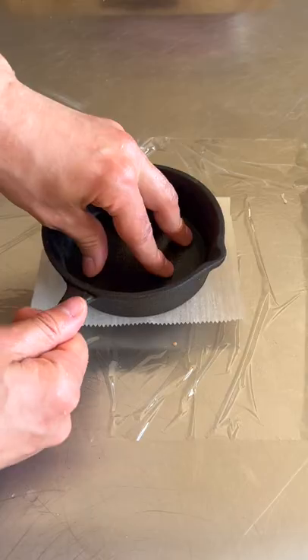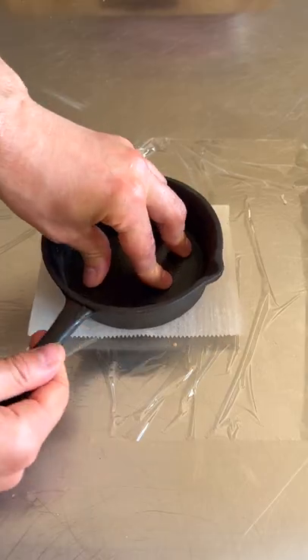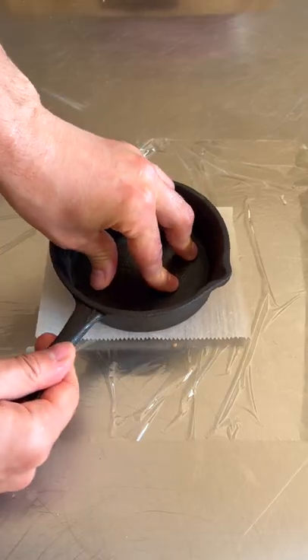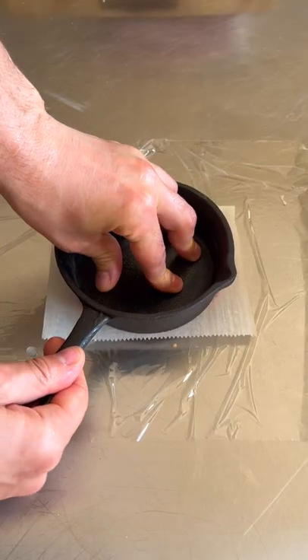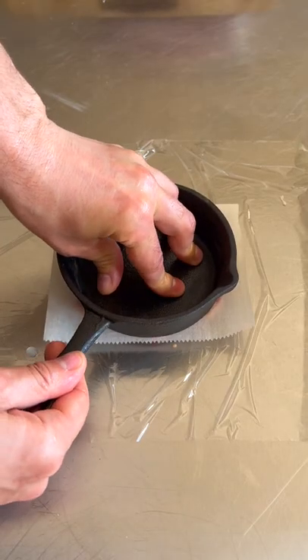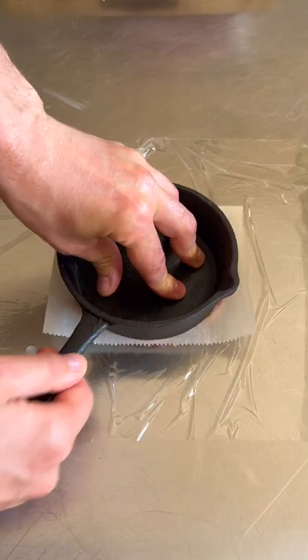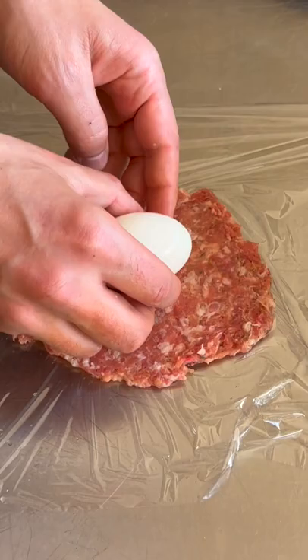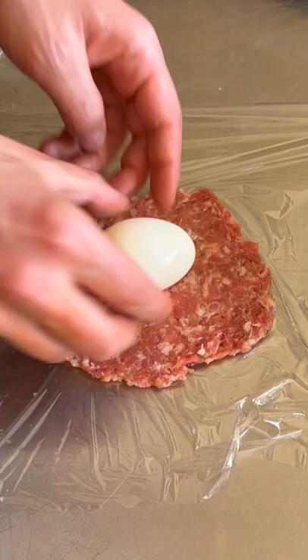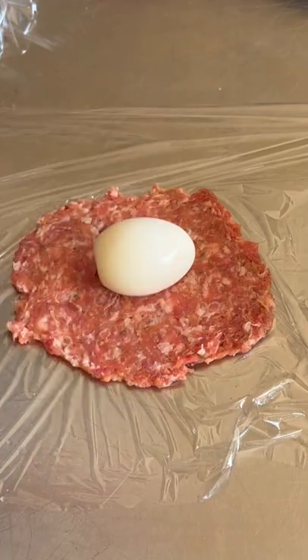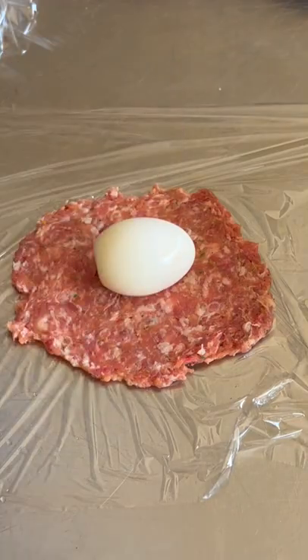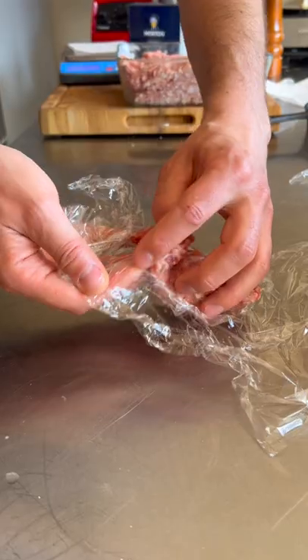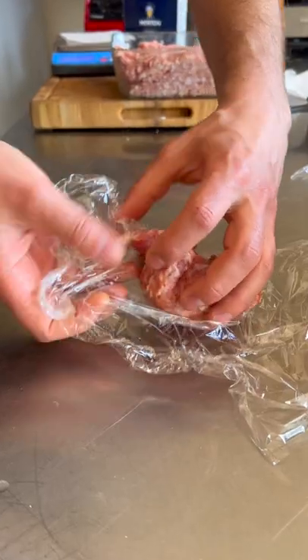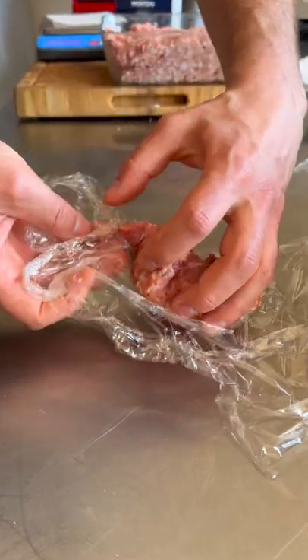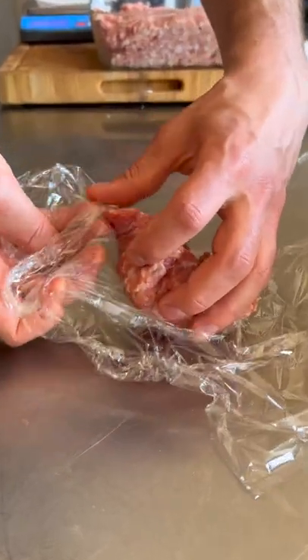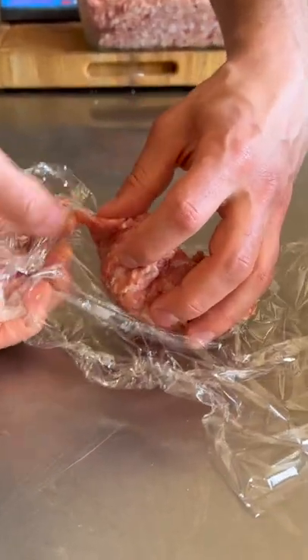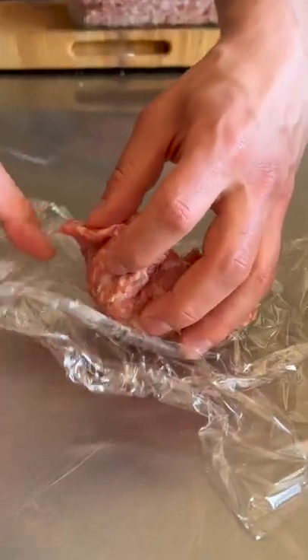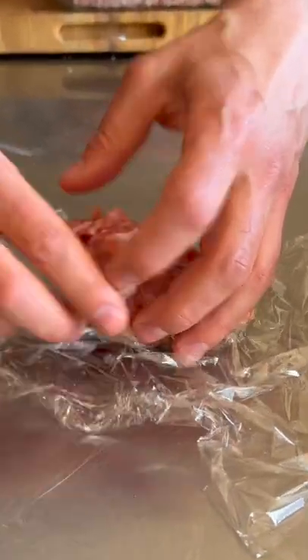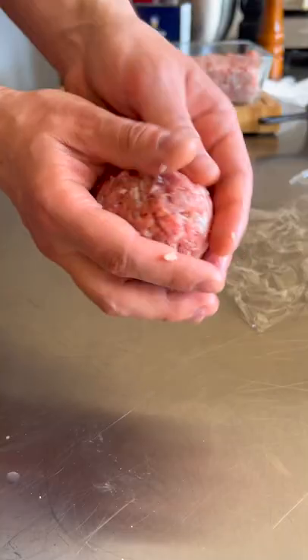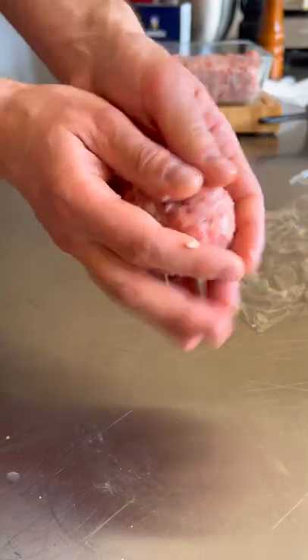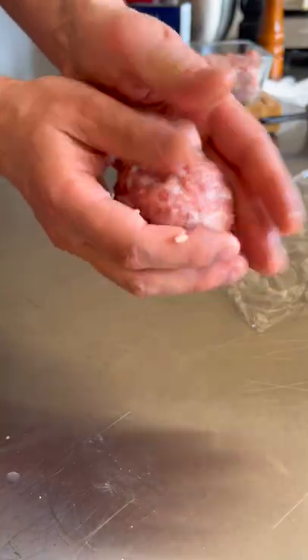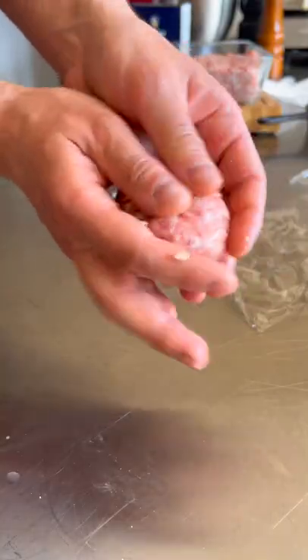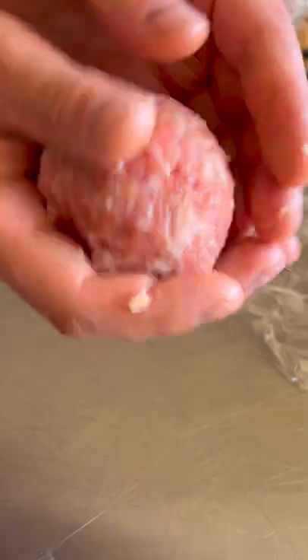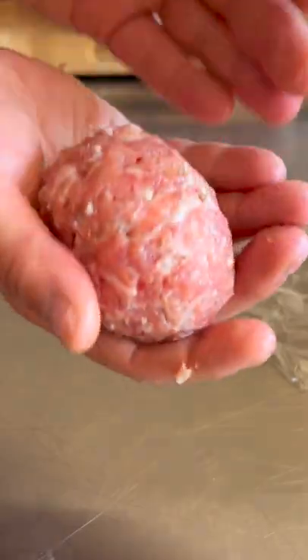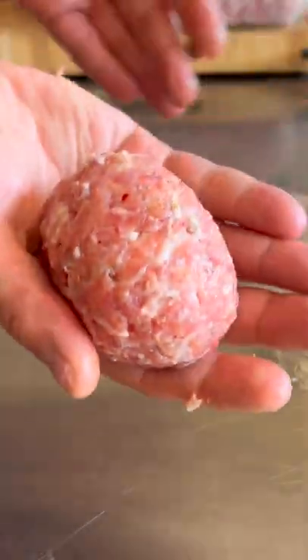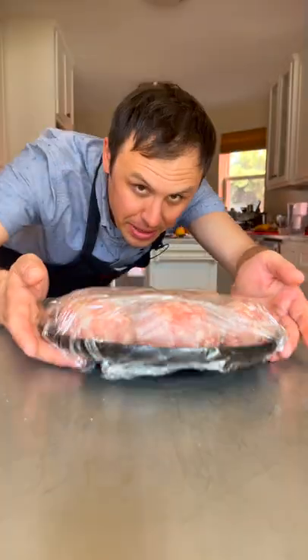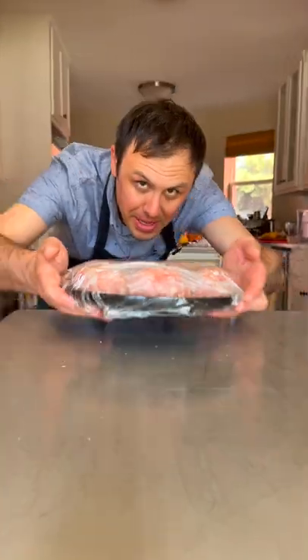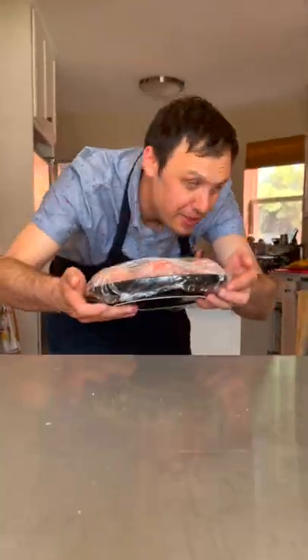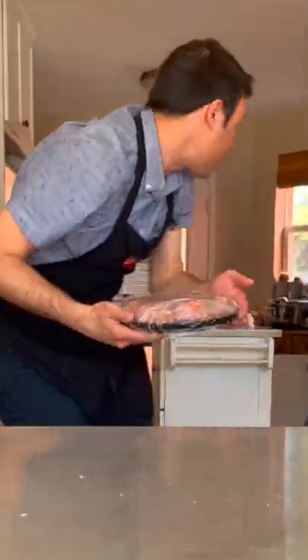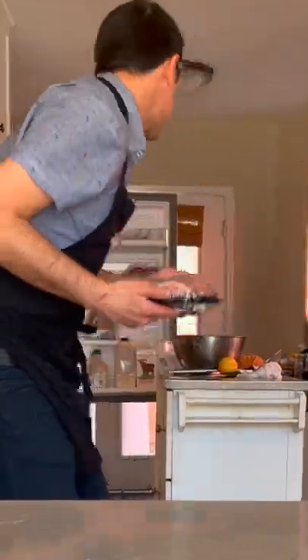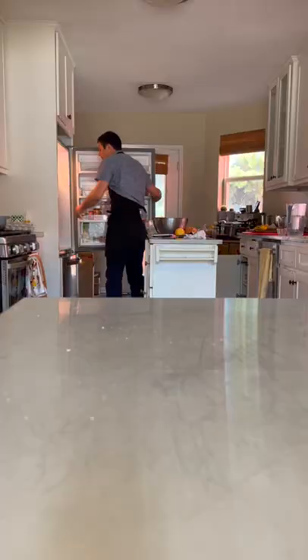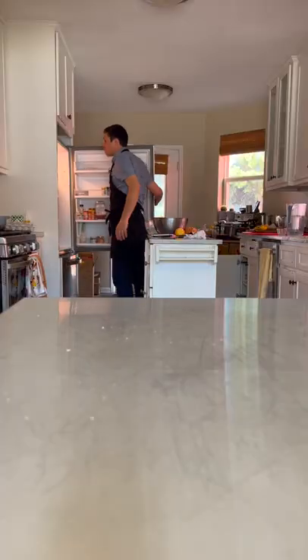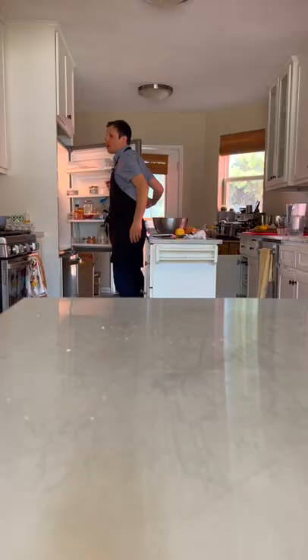Flatten out some of your sausage, put your egg in, and fold the sausage around the egg, then gently shape it up. 20 minutes in the fridge so they firm up.